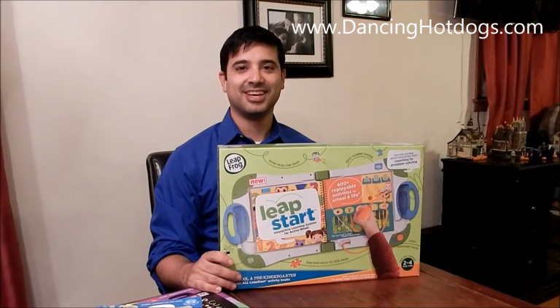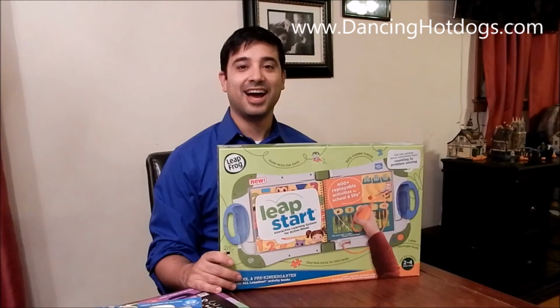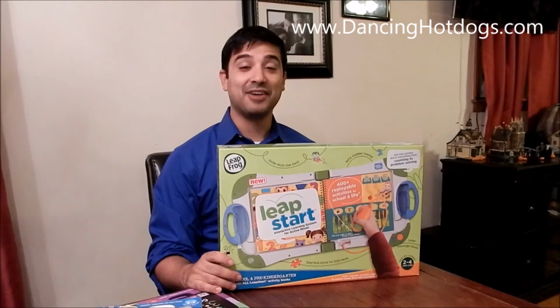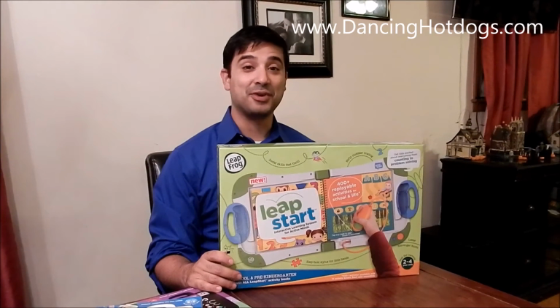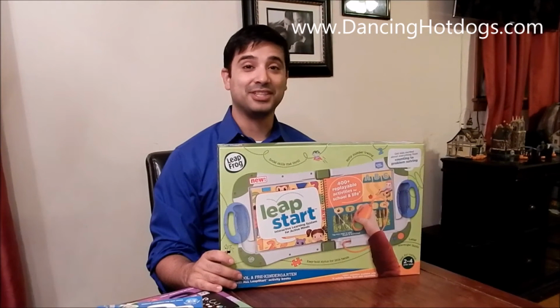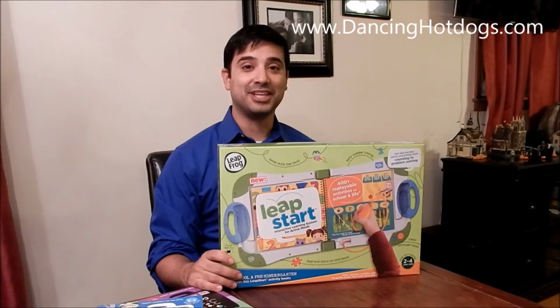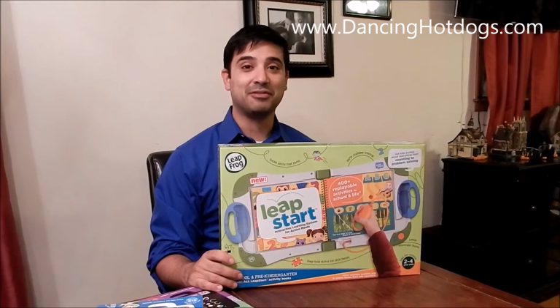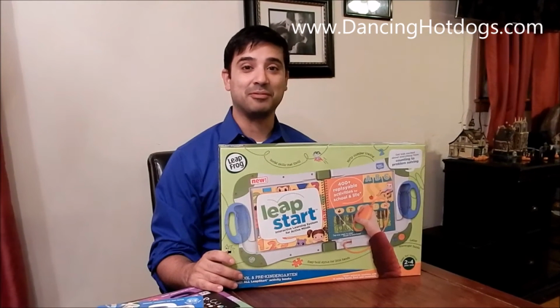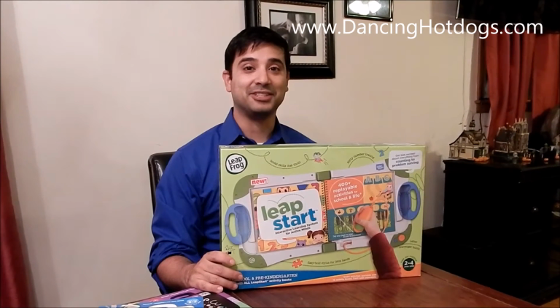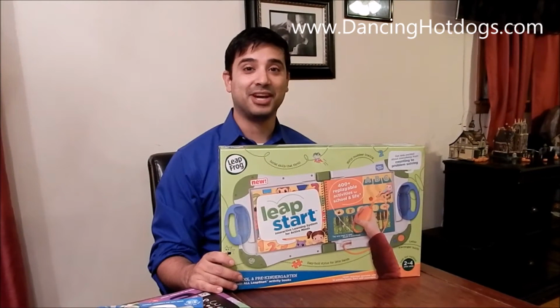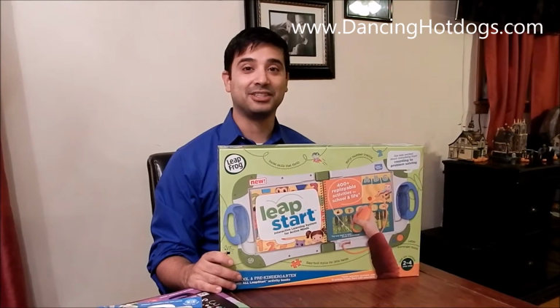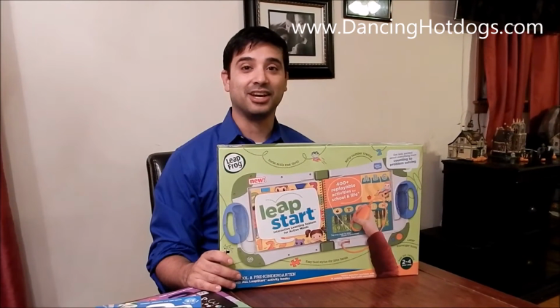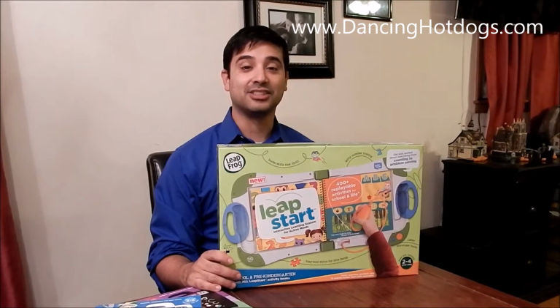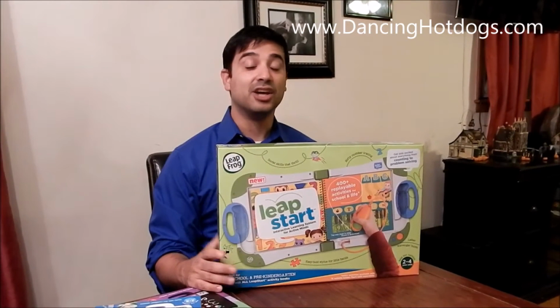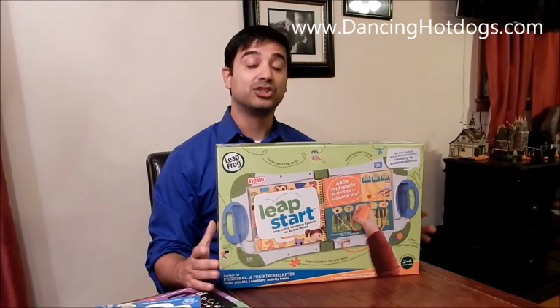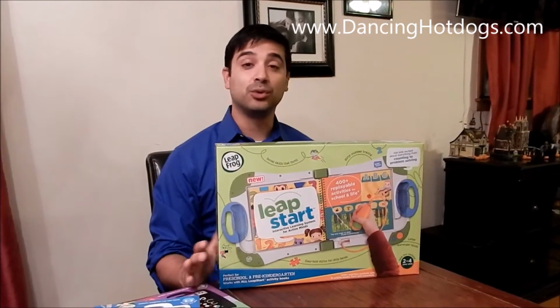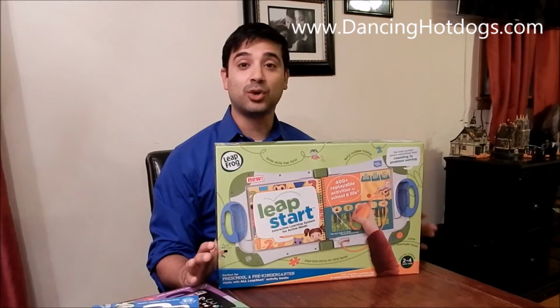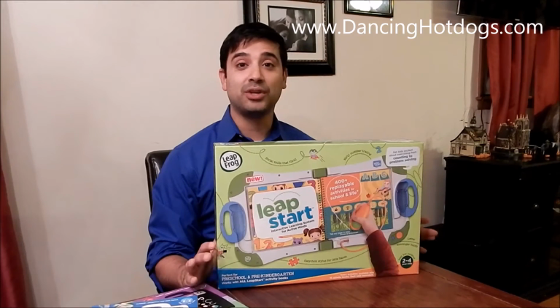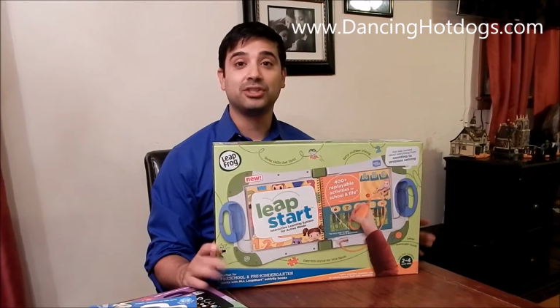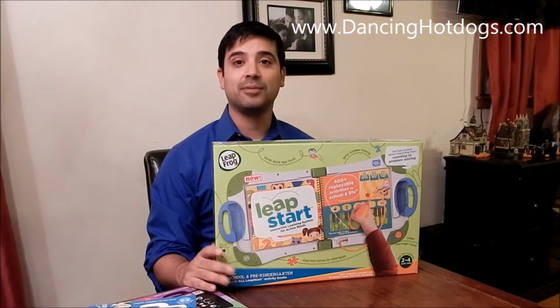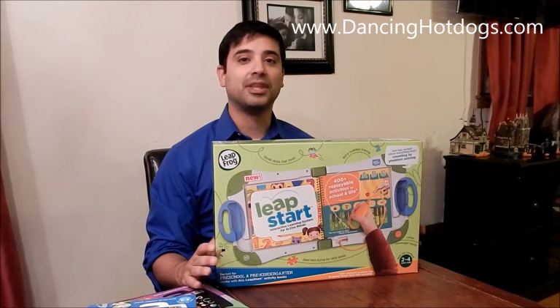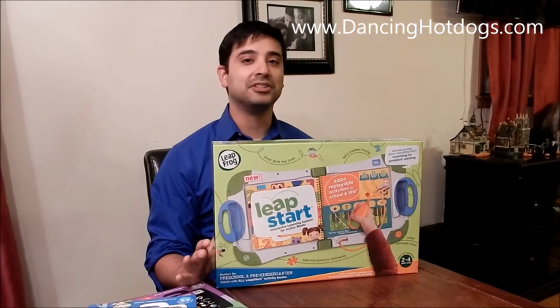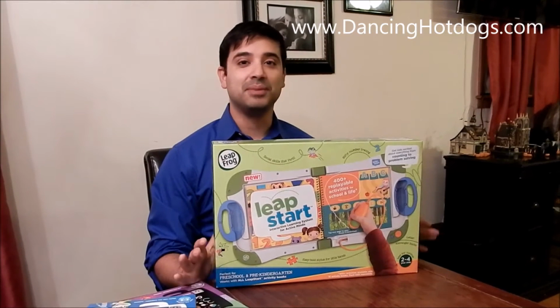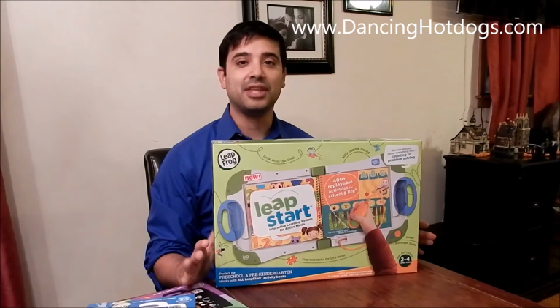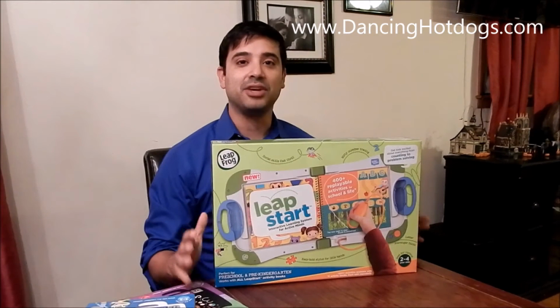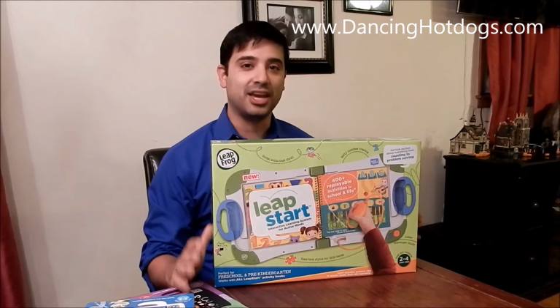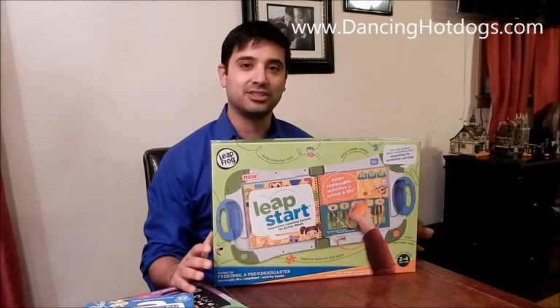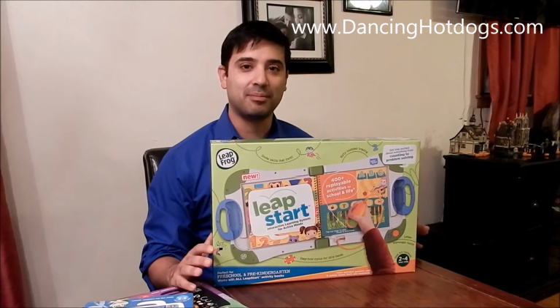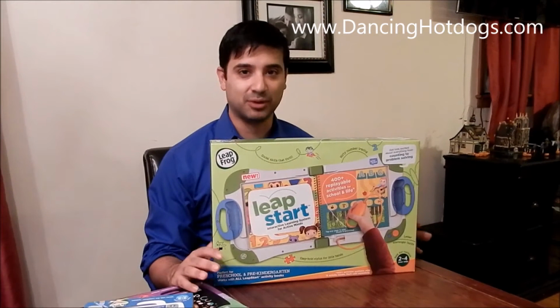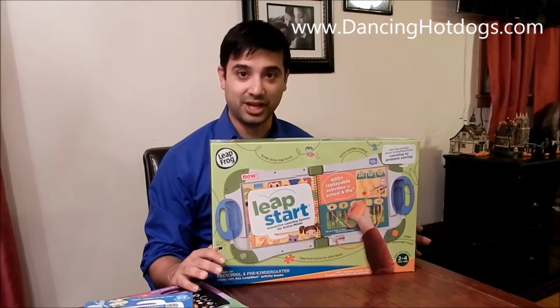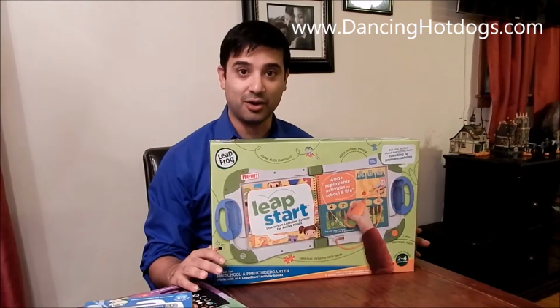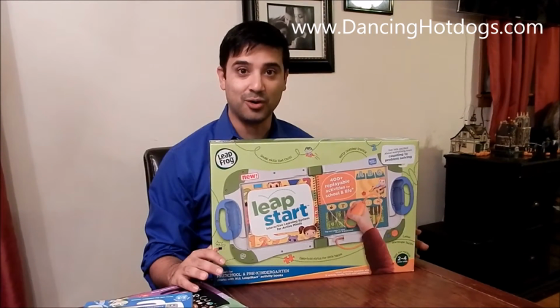Hi everyone, this is Eddie from Dancing Hot Dogs. School's already started but that doesn't mean that you can't stop learning at home.